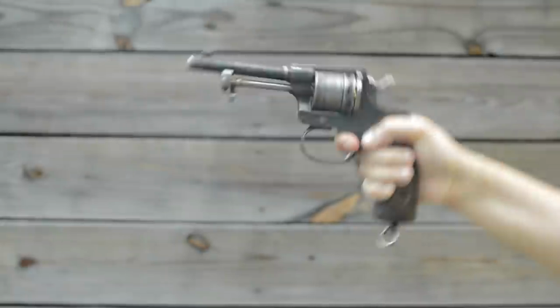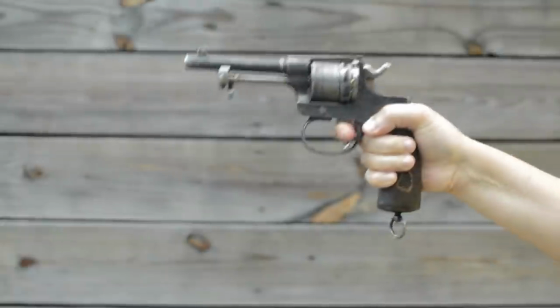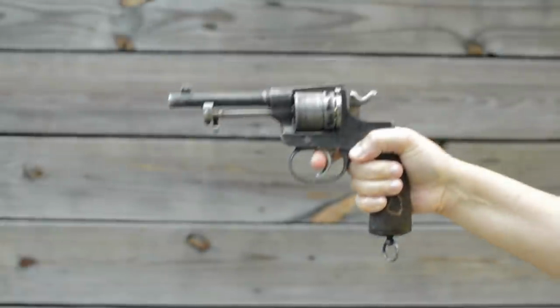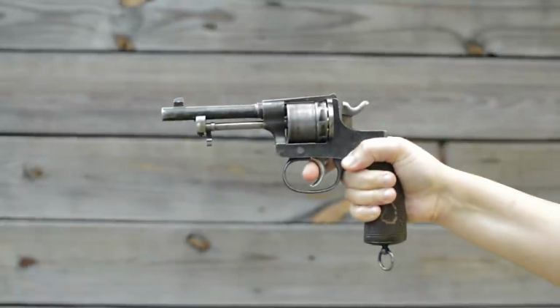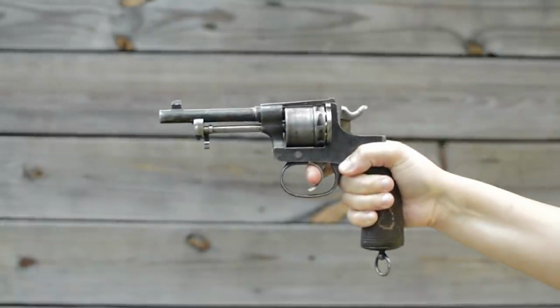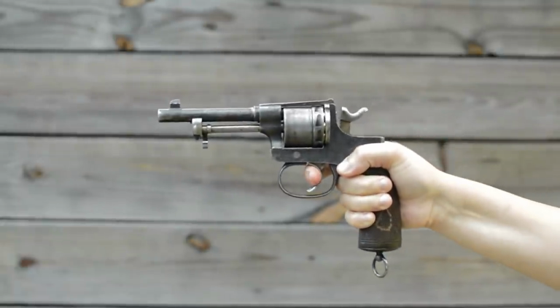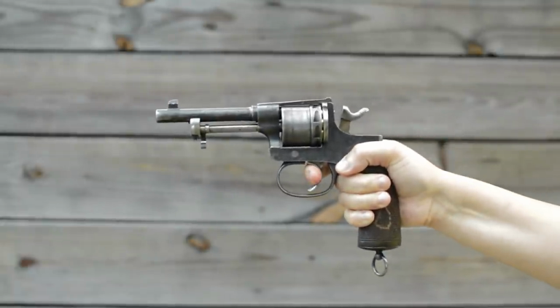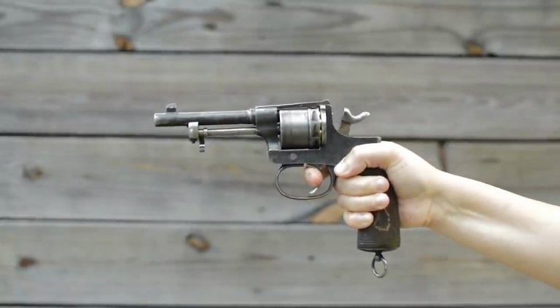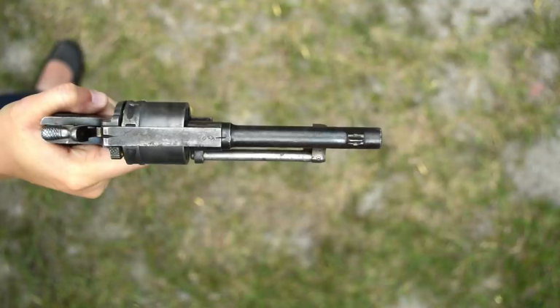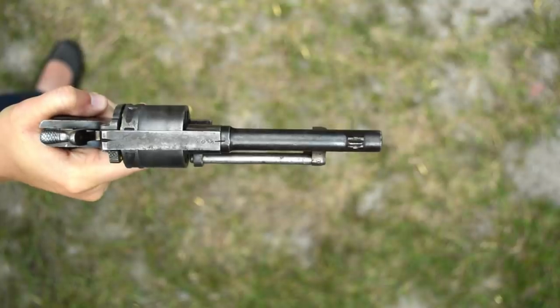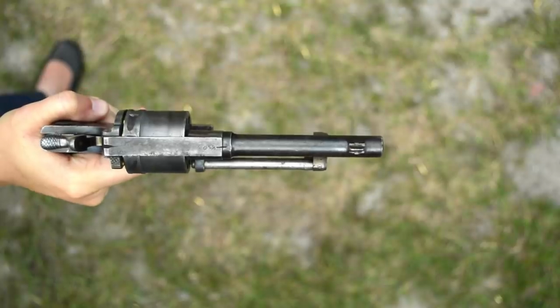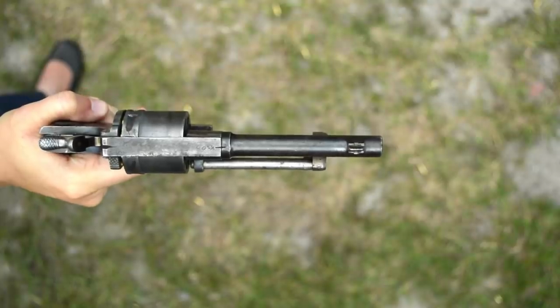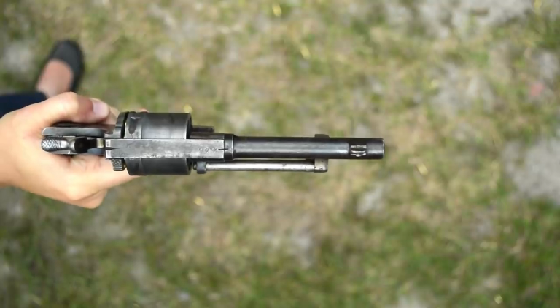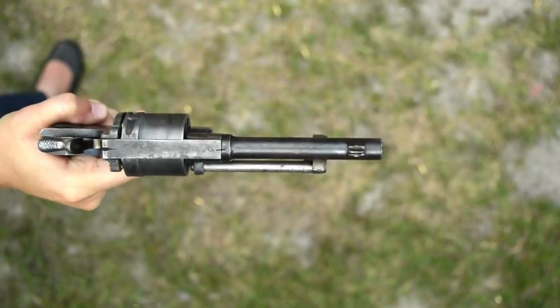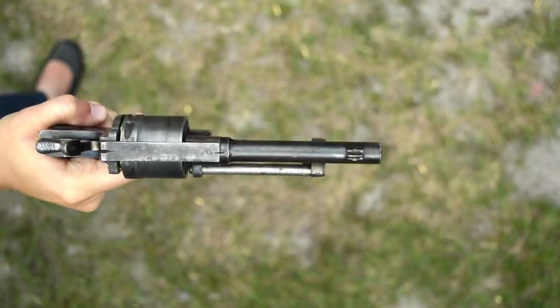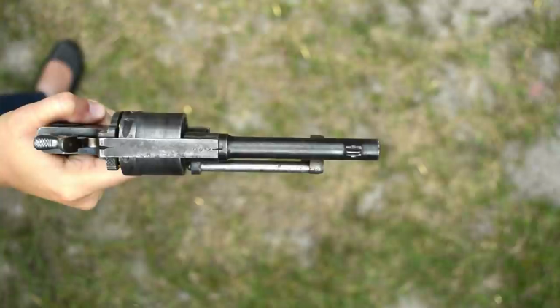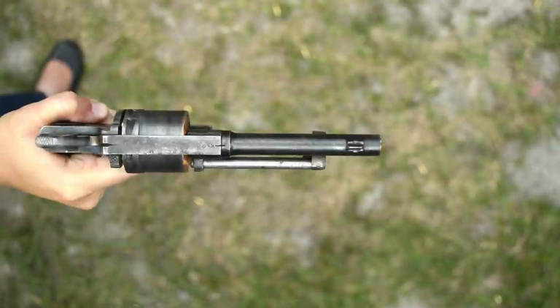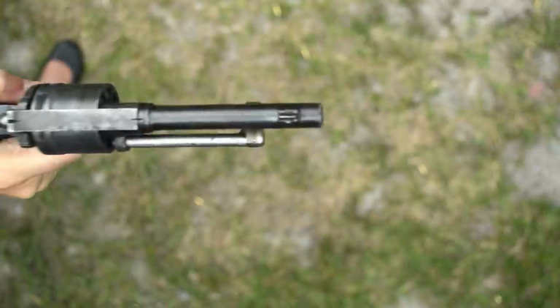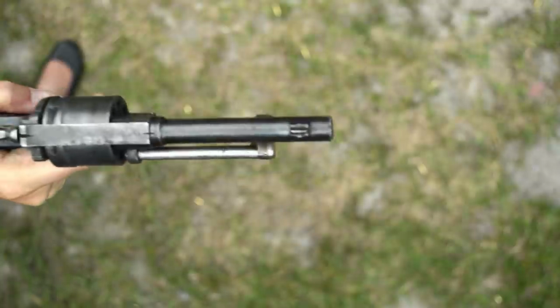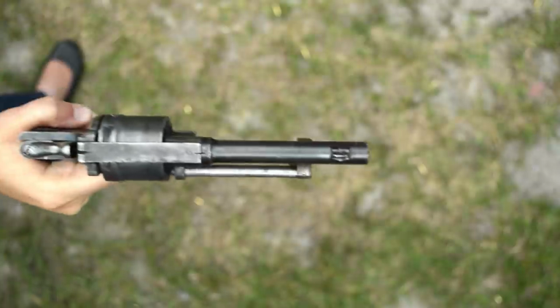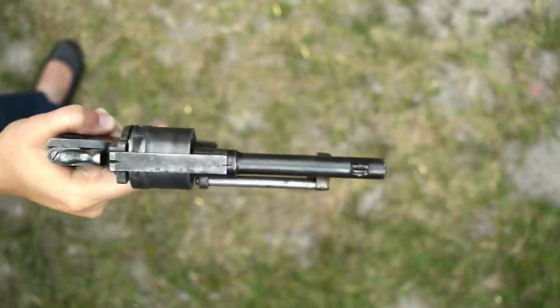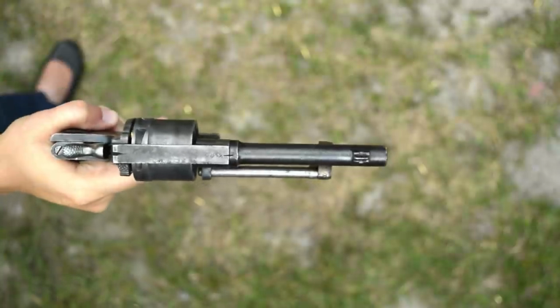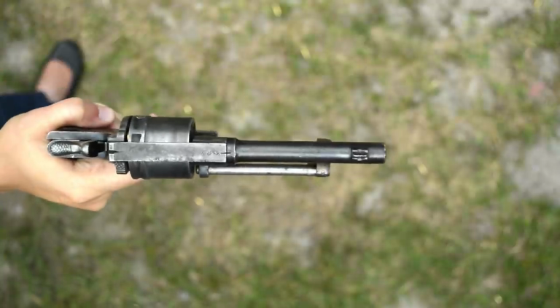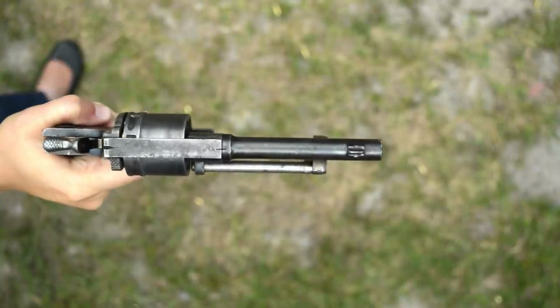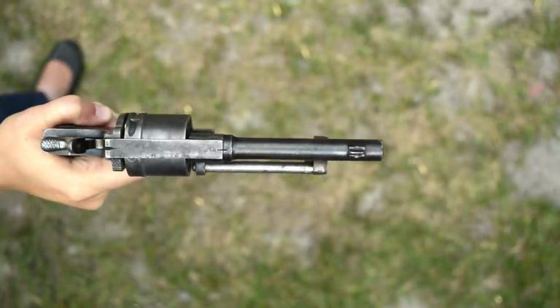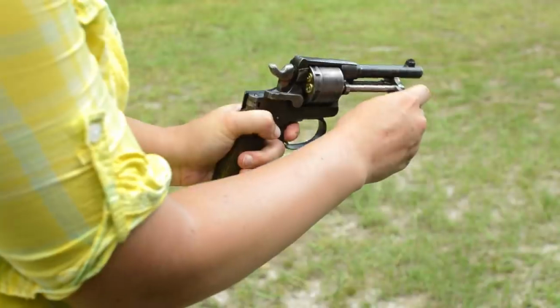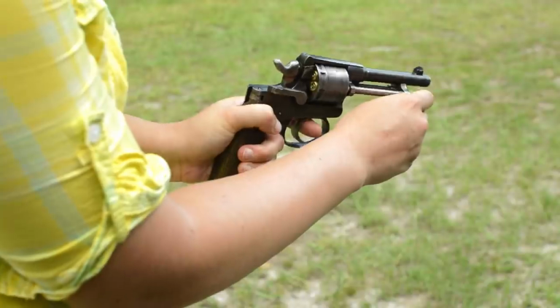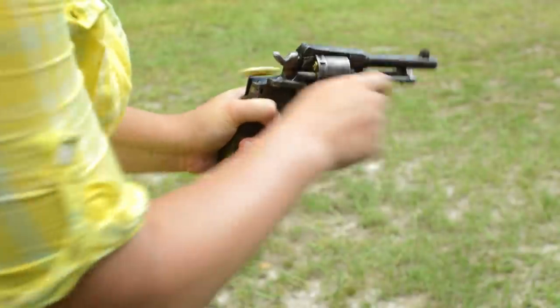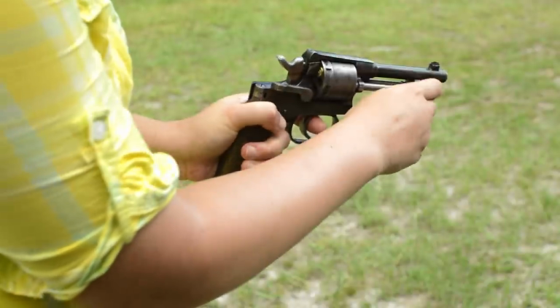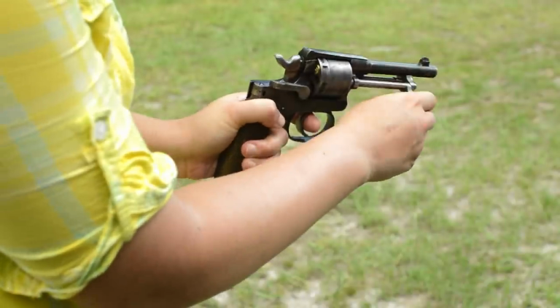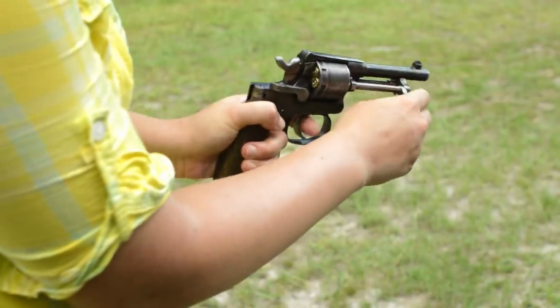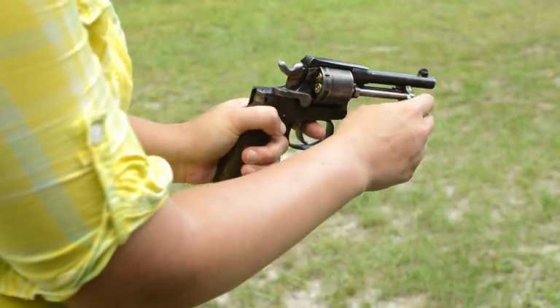The recoil does stay mild despite that high bore axis. The V-notch sights are mediocre but clean, and that hinged side plate axis is great for easy servicing.